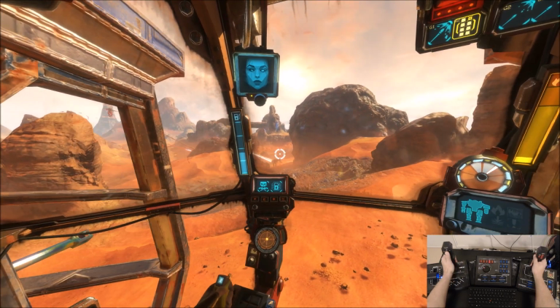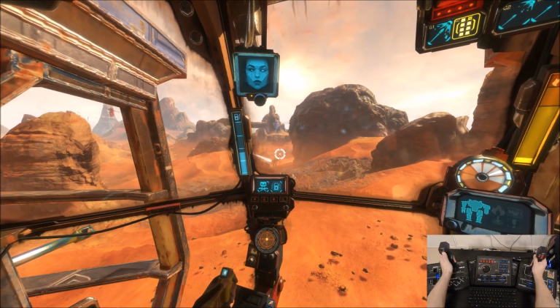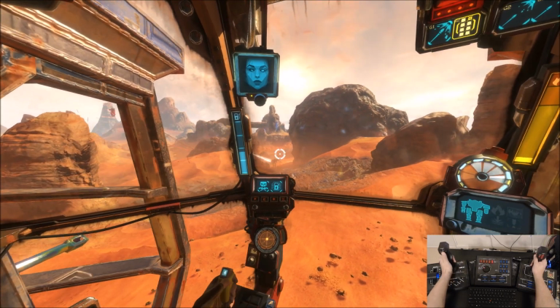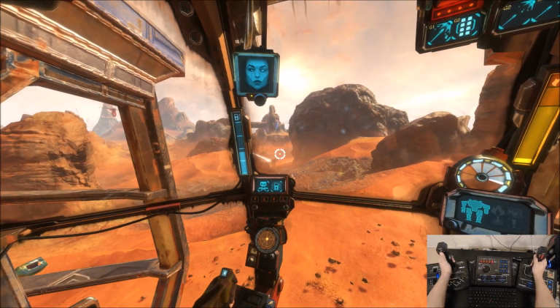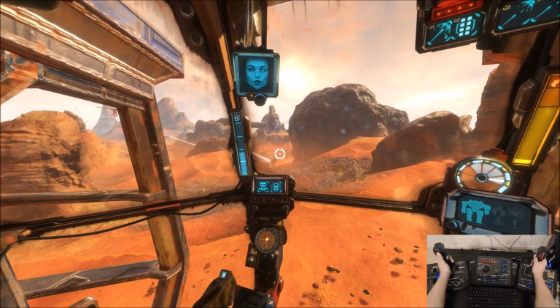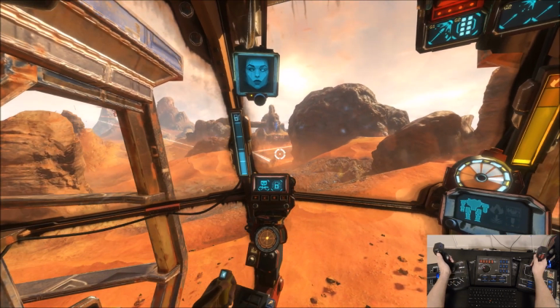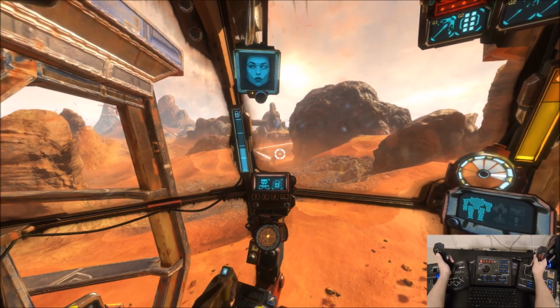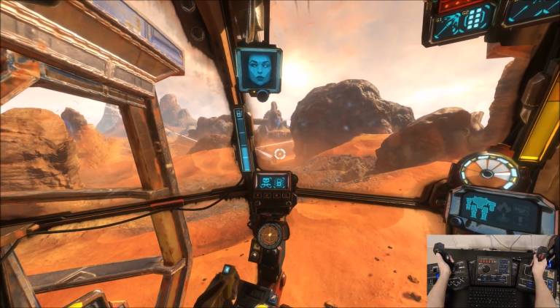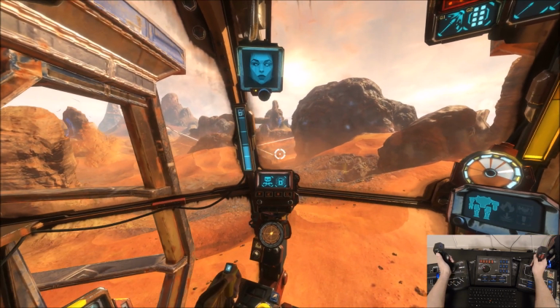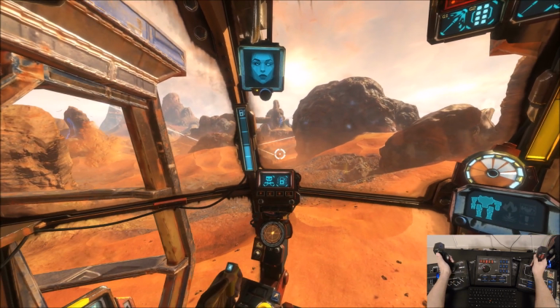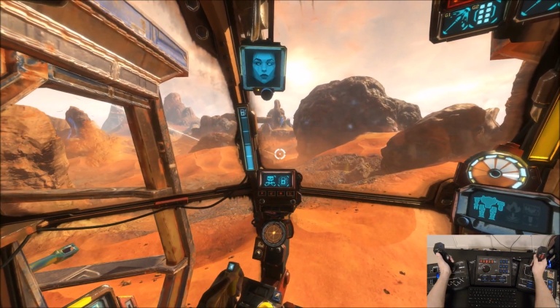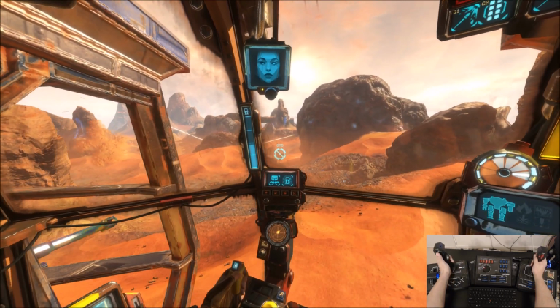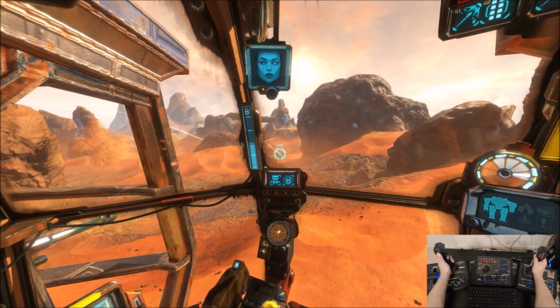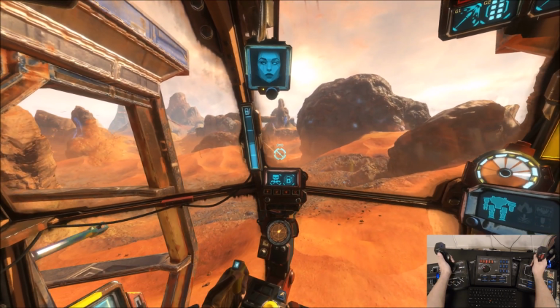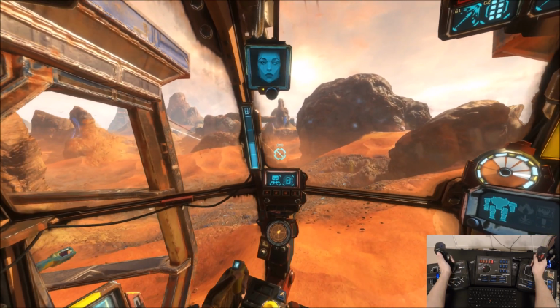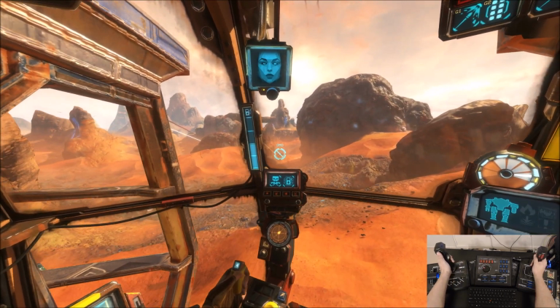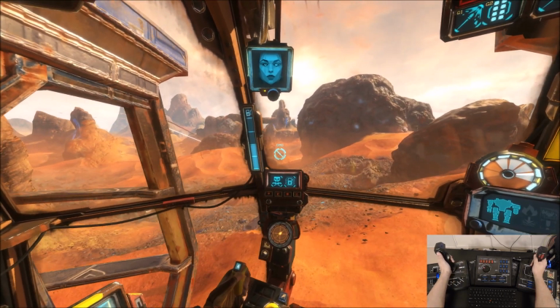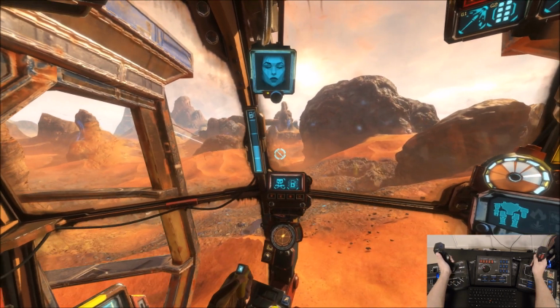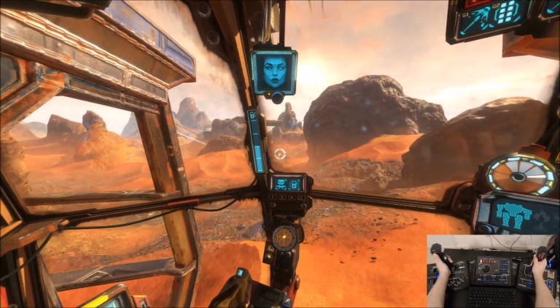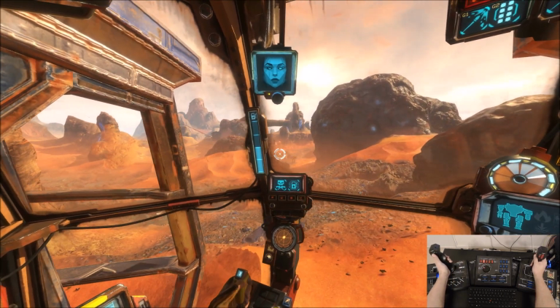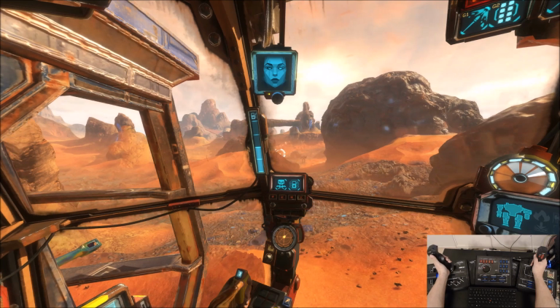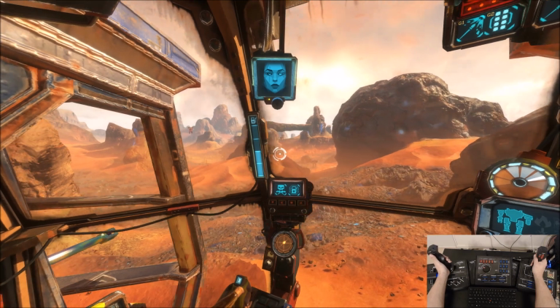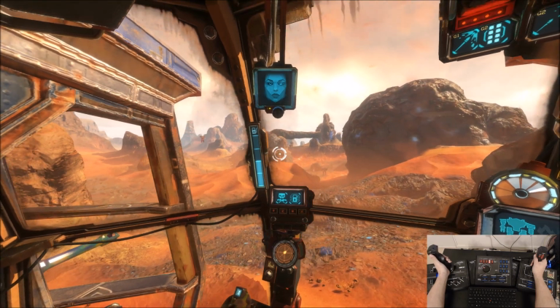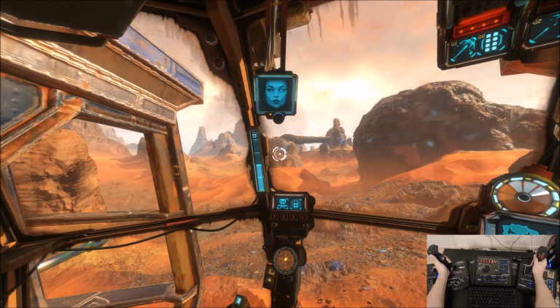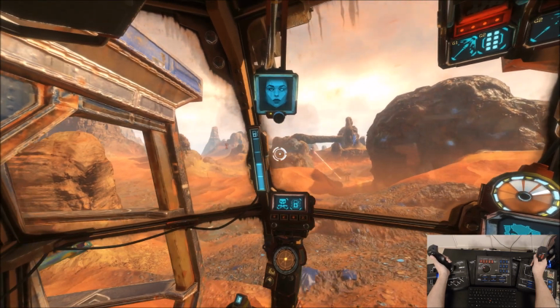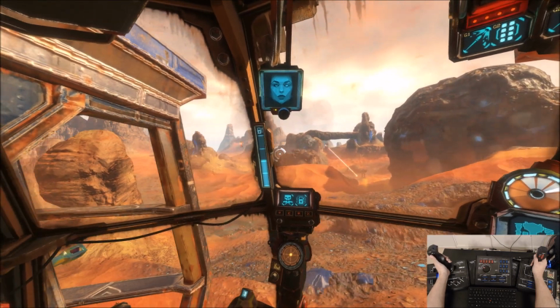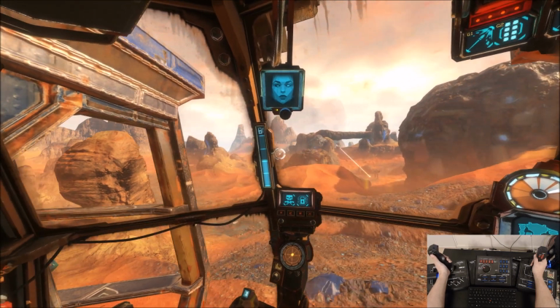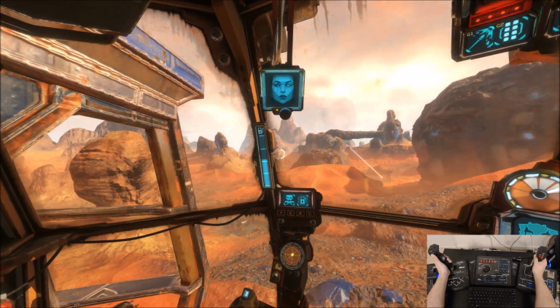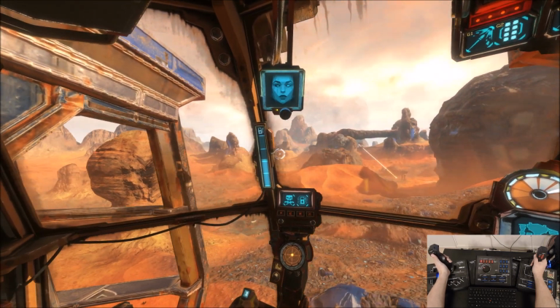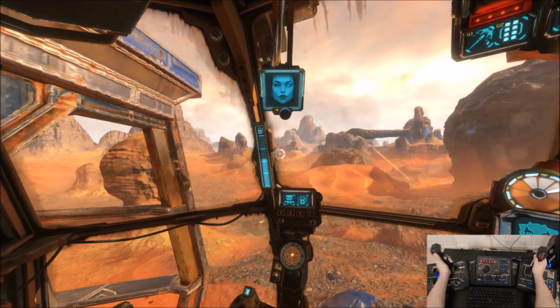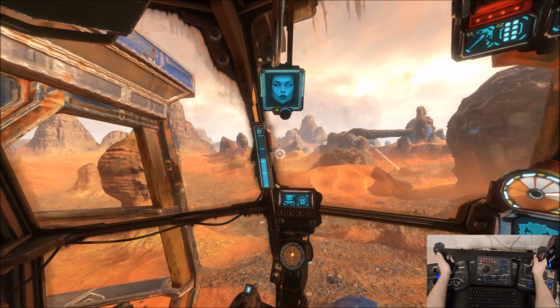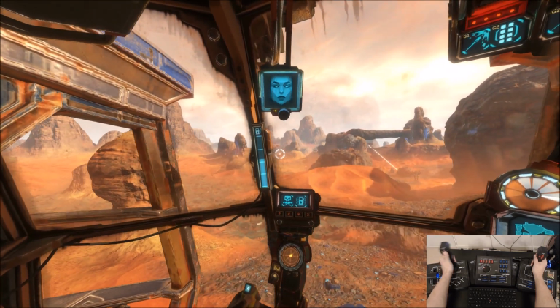Let's go see if I can take something down. Not the greatest at this game, but...